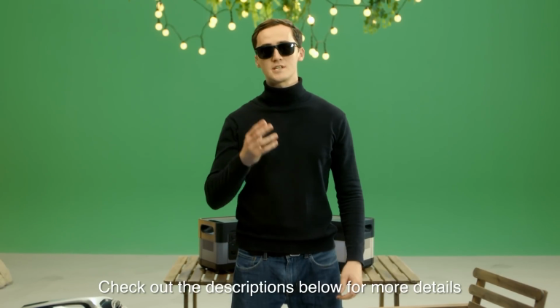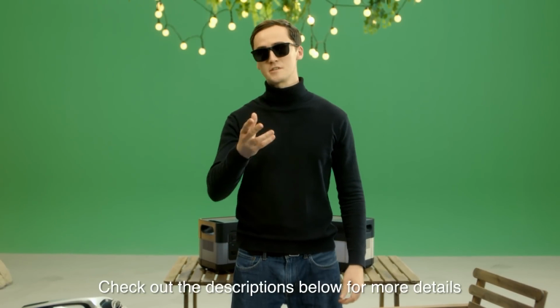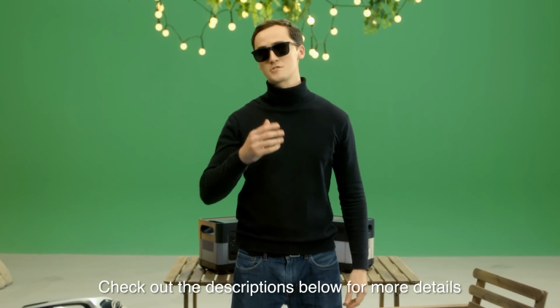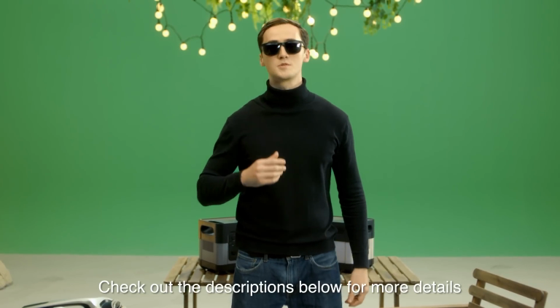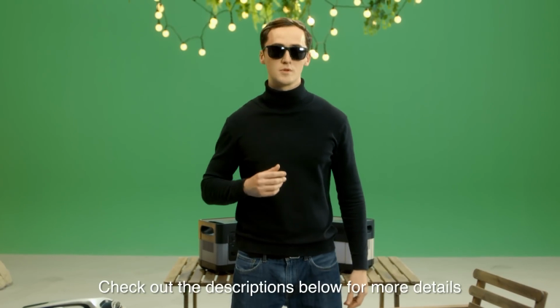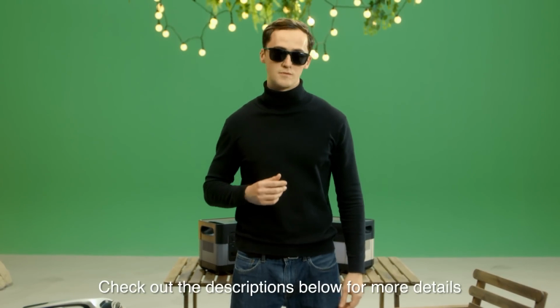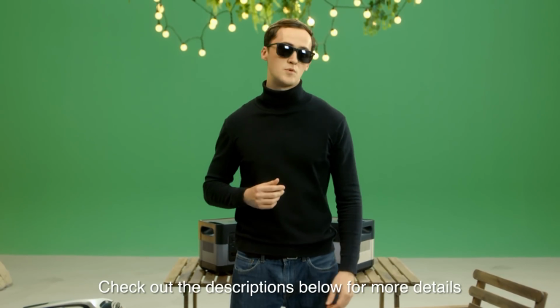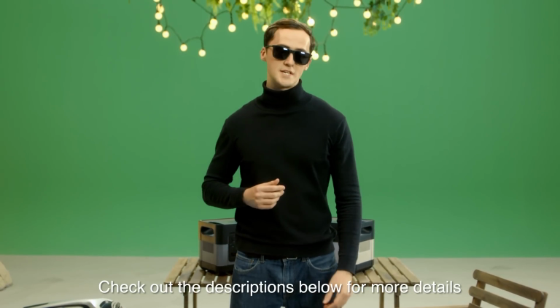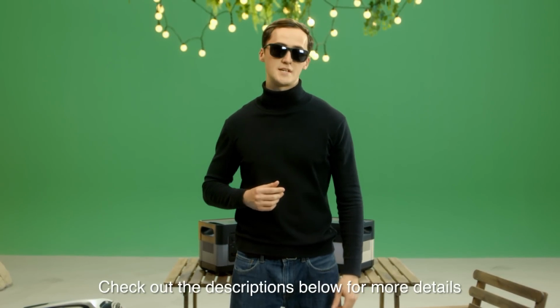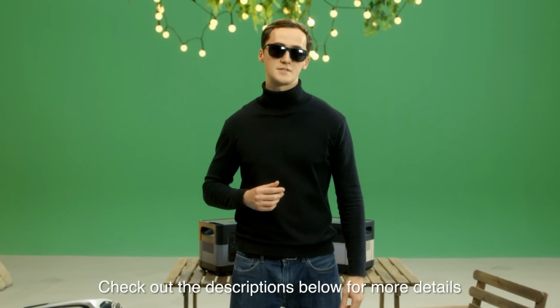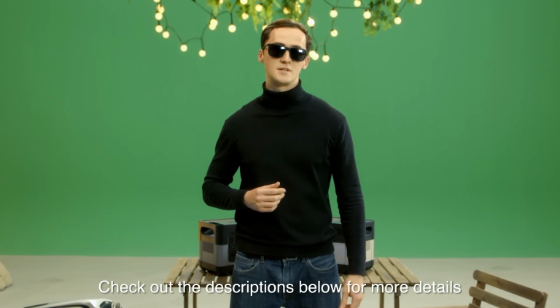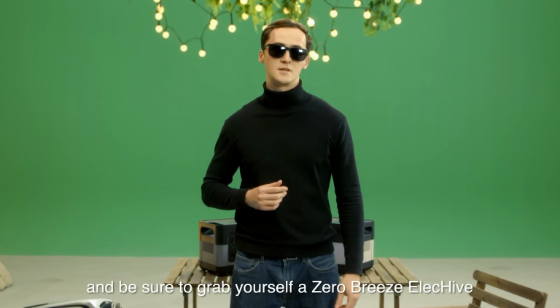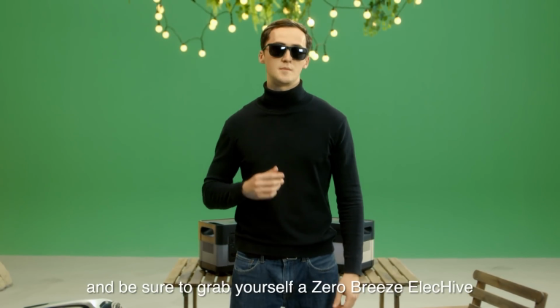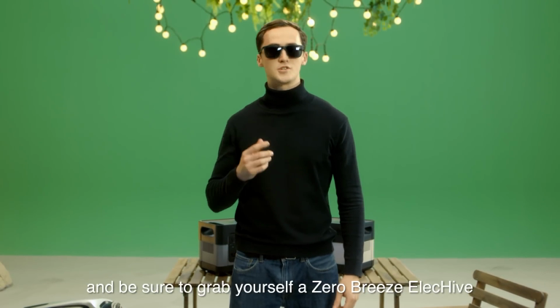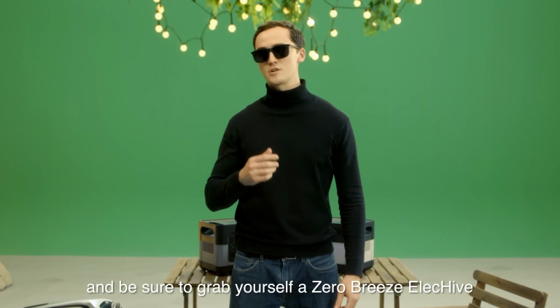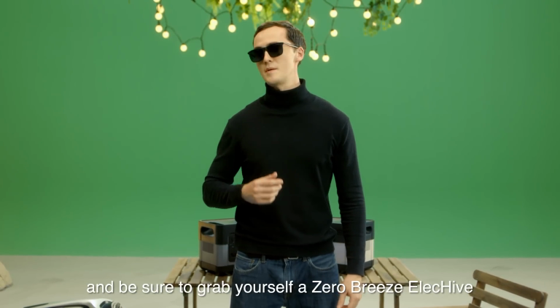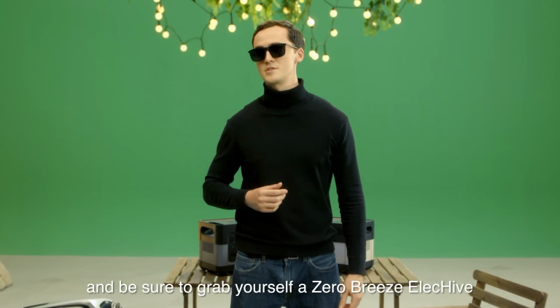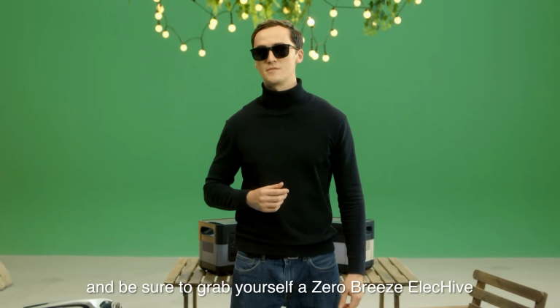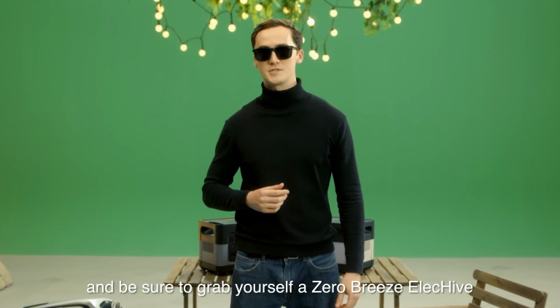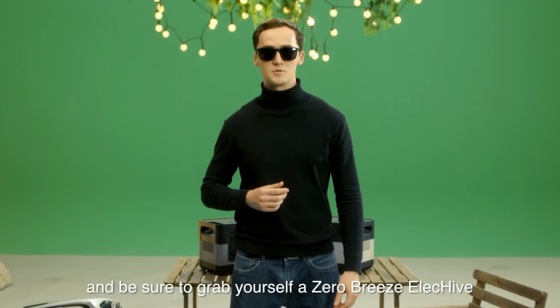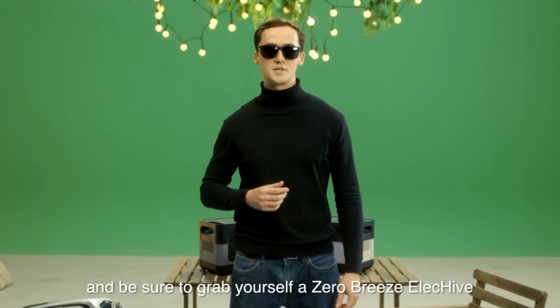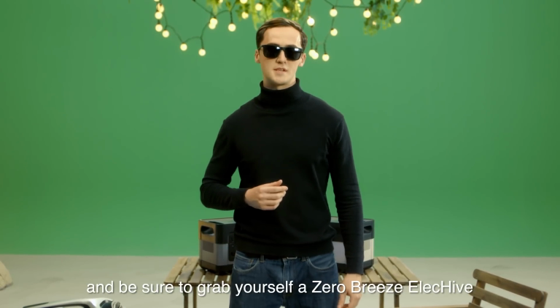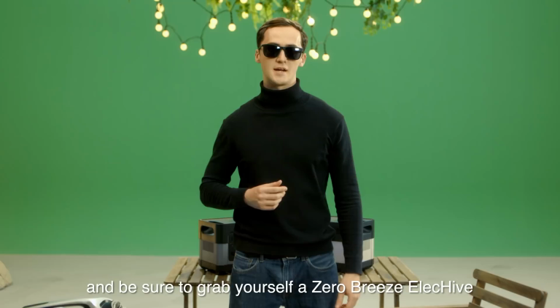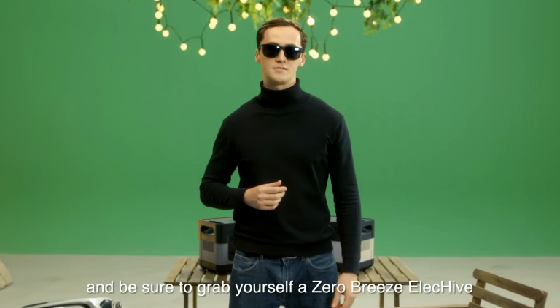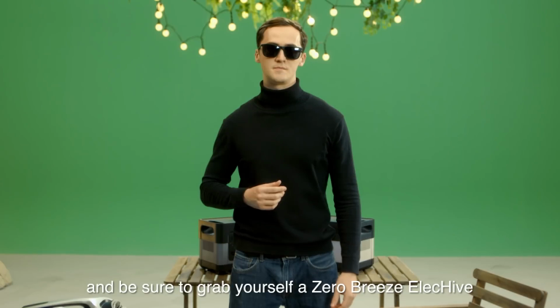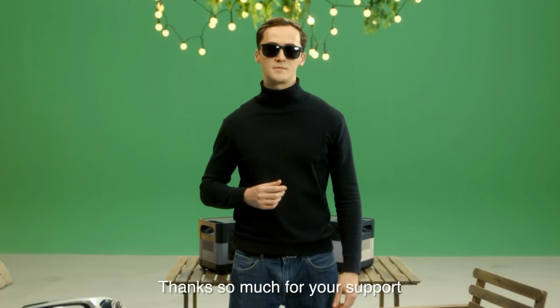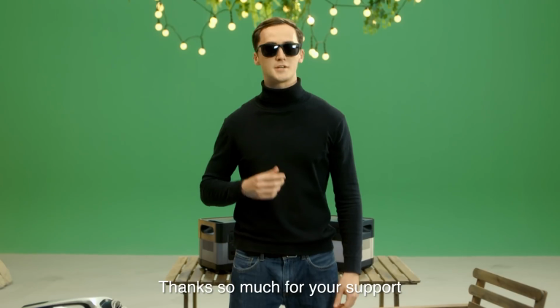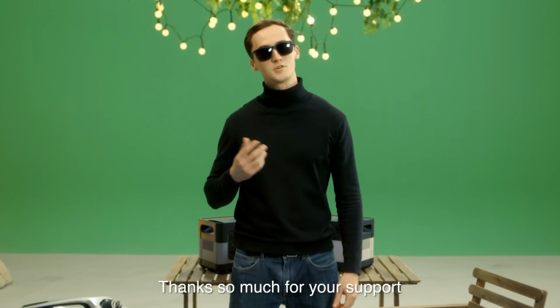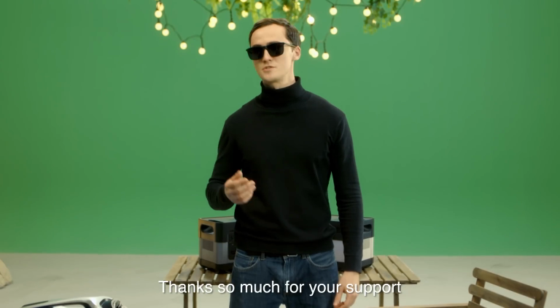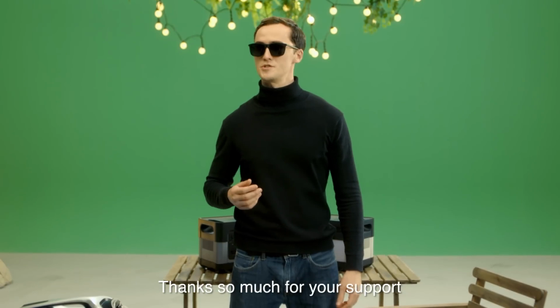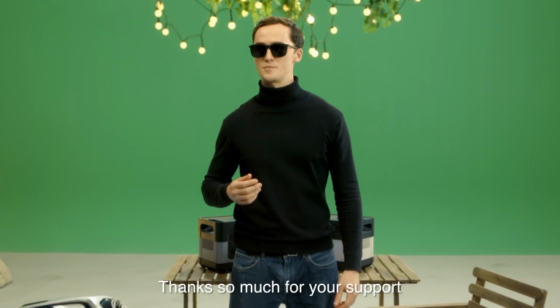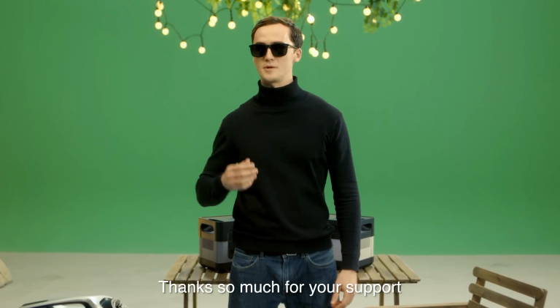Check out the description below for more details, and be sure to grab yourself a Zero Breeze ElecHive. Thanks so much for your support.